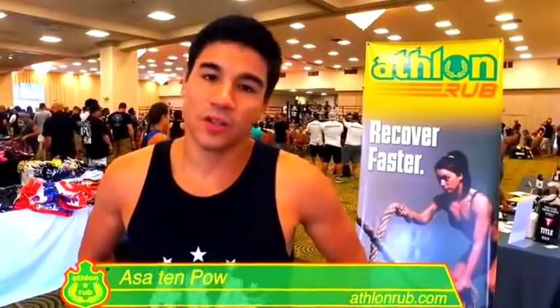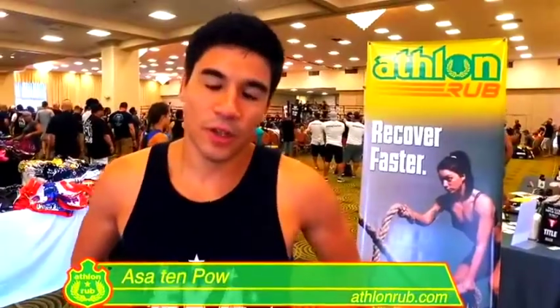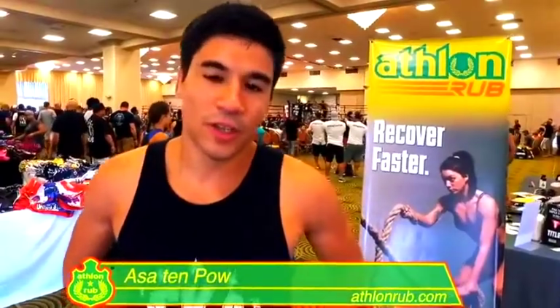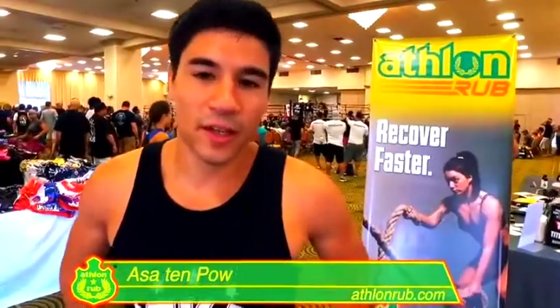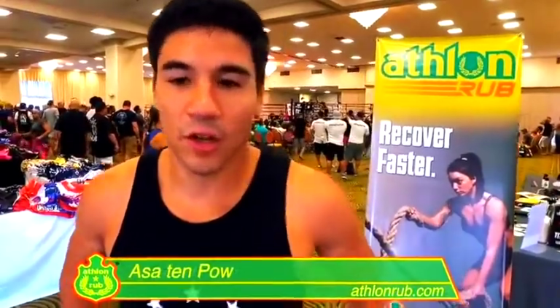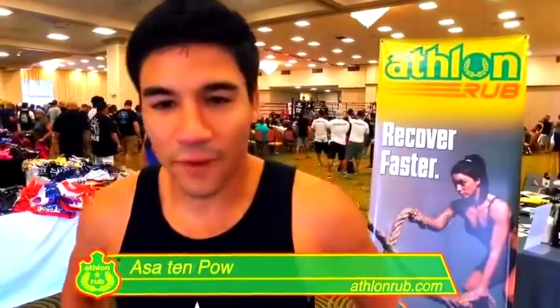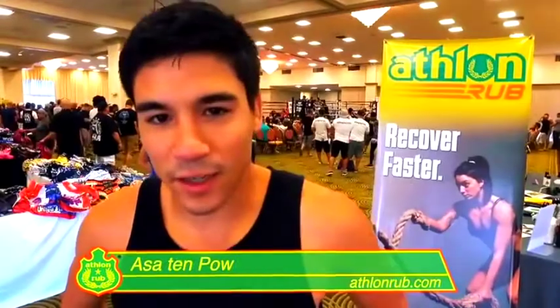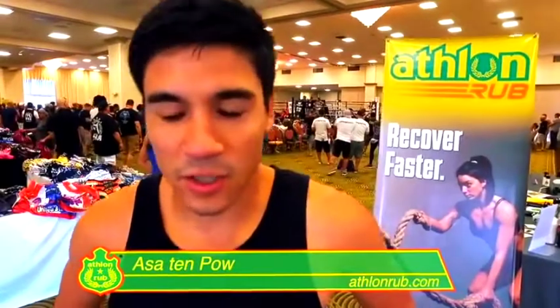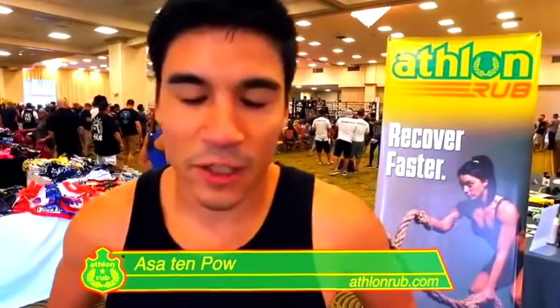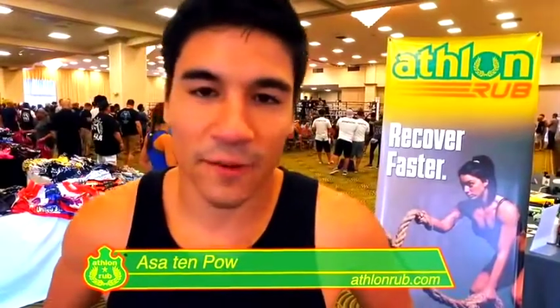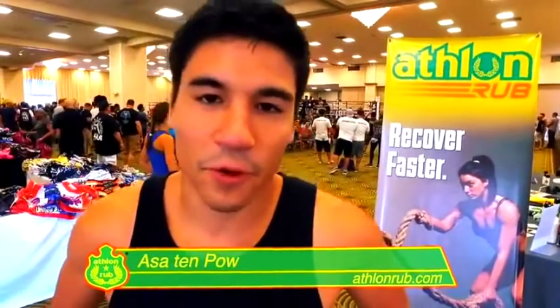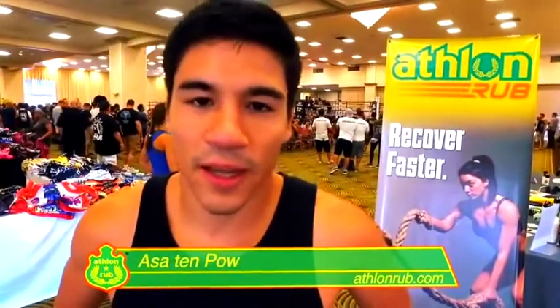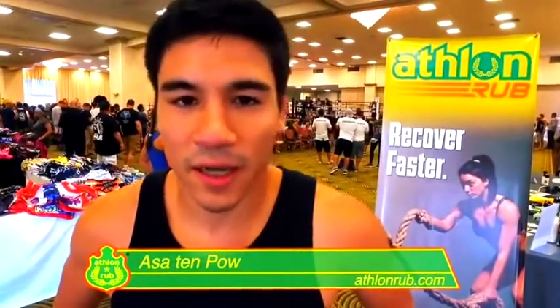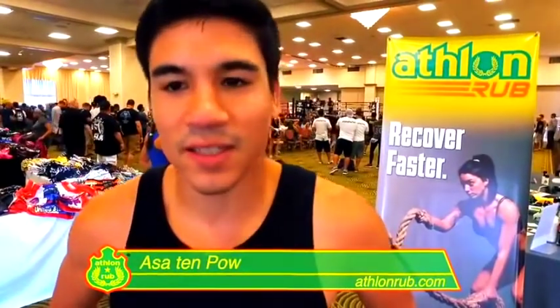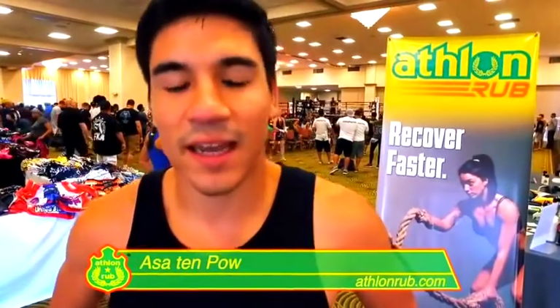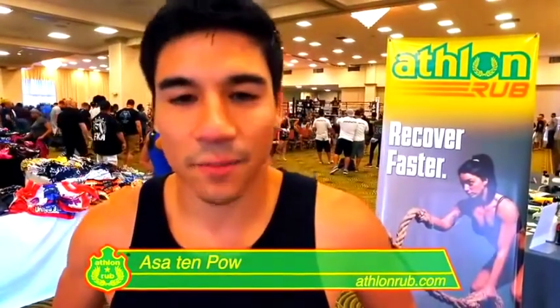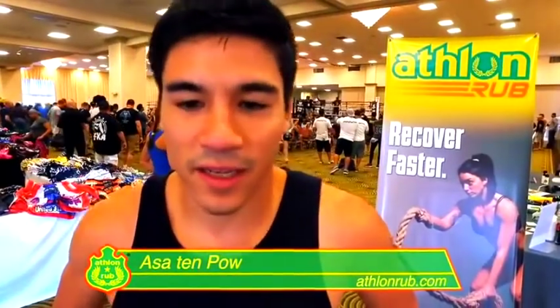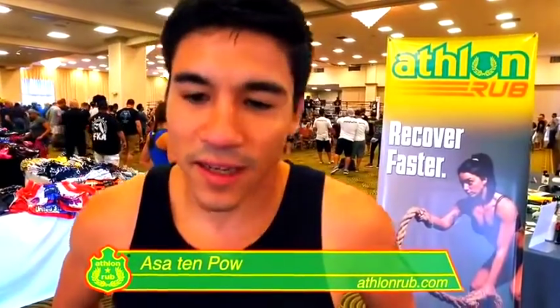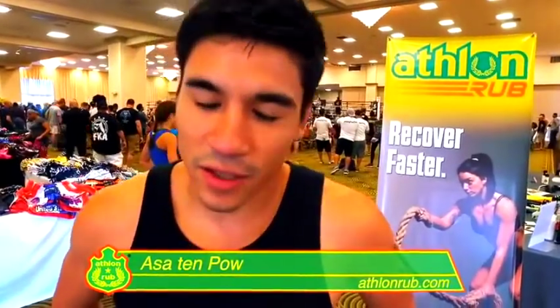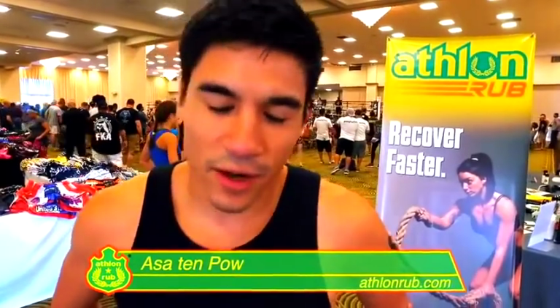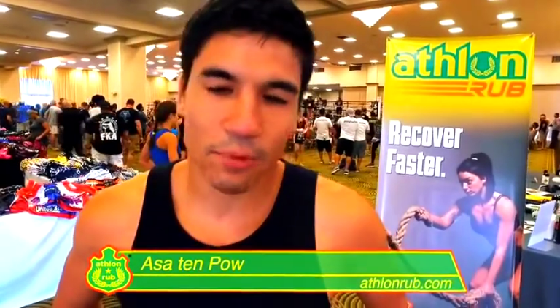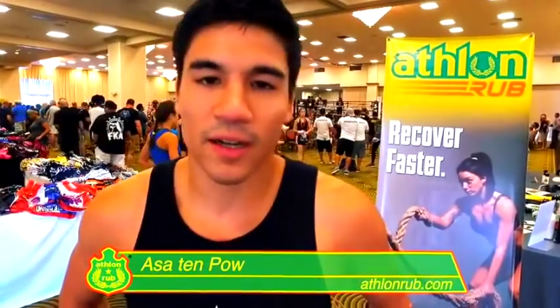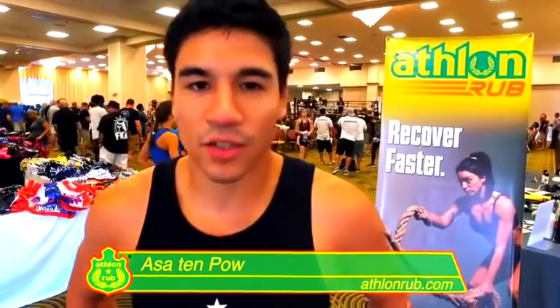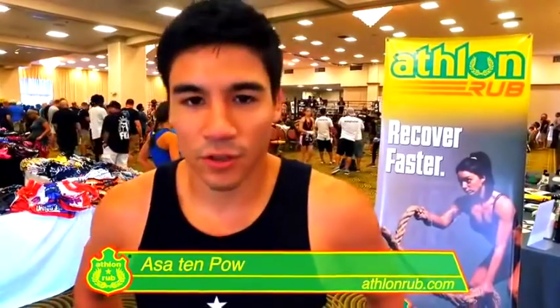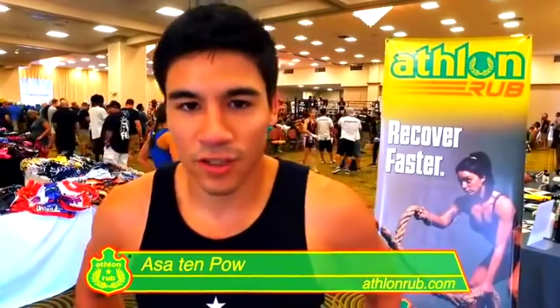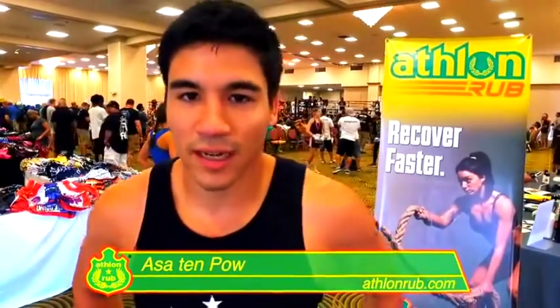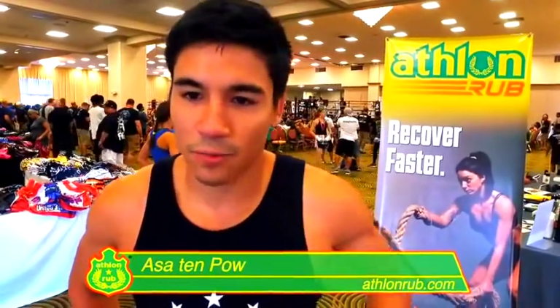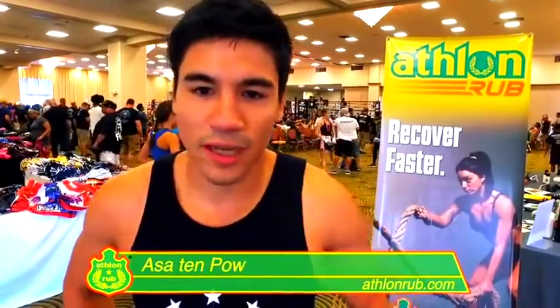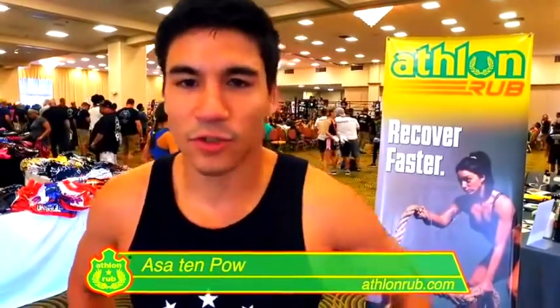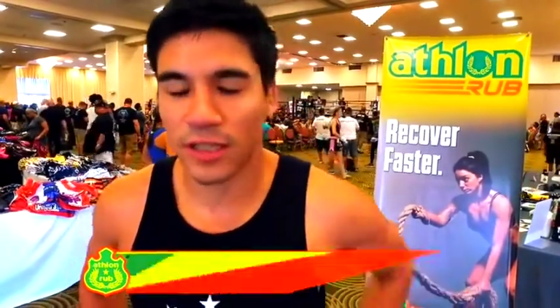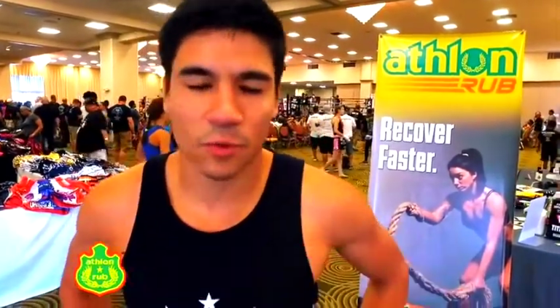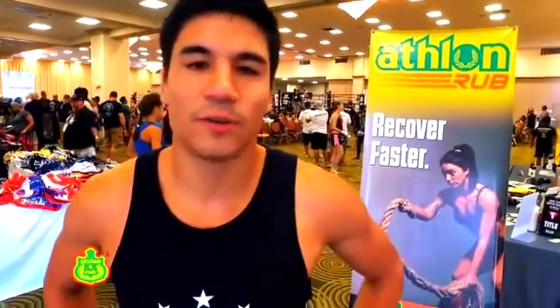So we use it with all our fighters, especially at Florida Kickboxing Academy. It's a great product to use and I hope you guys use it as well.